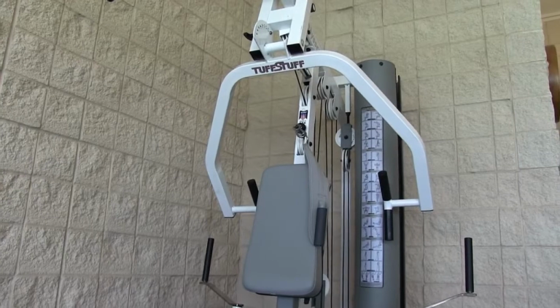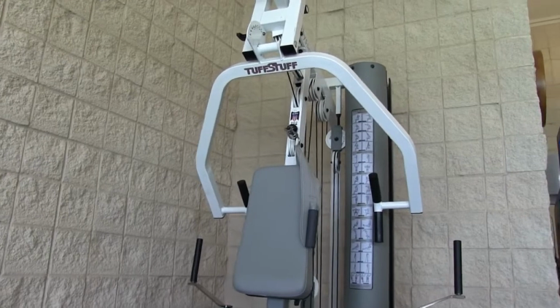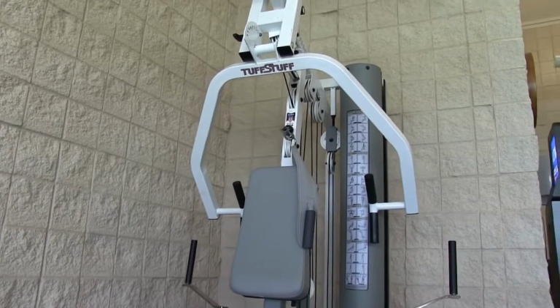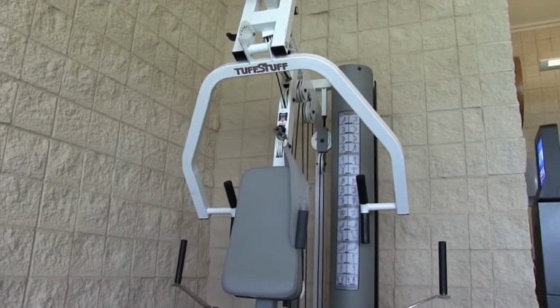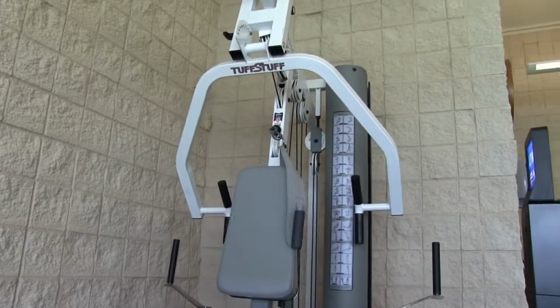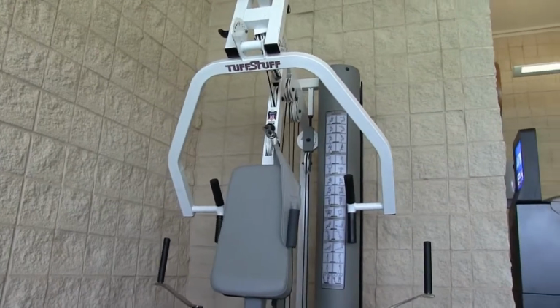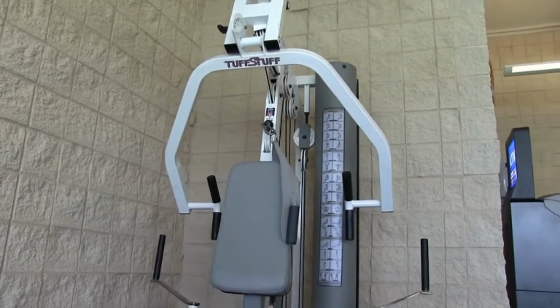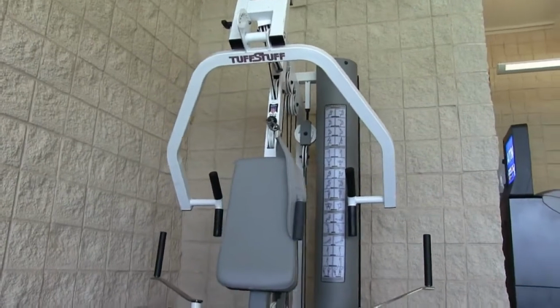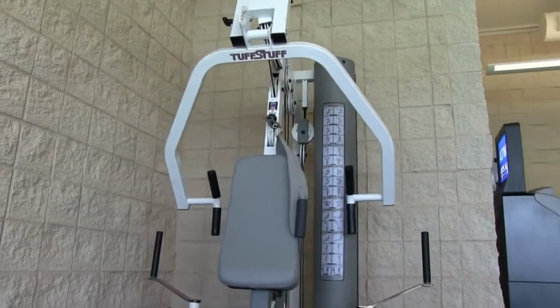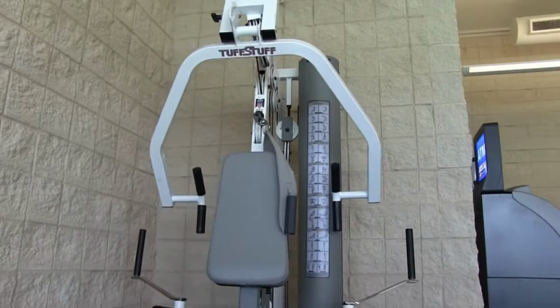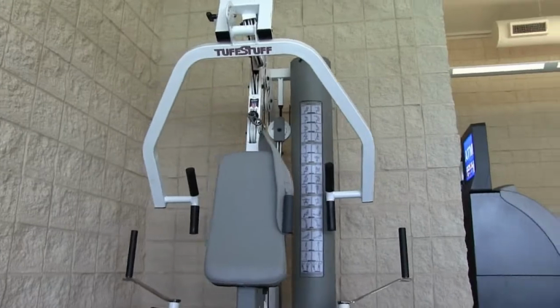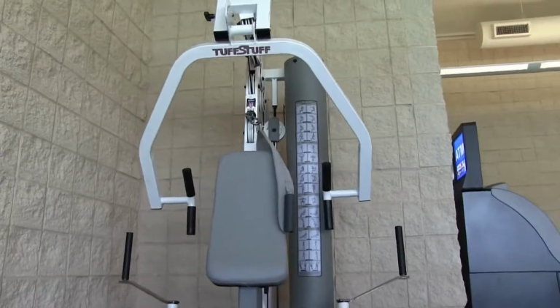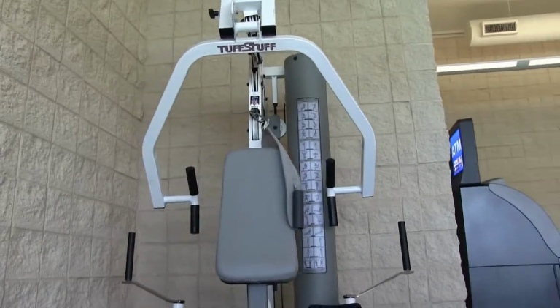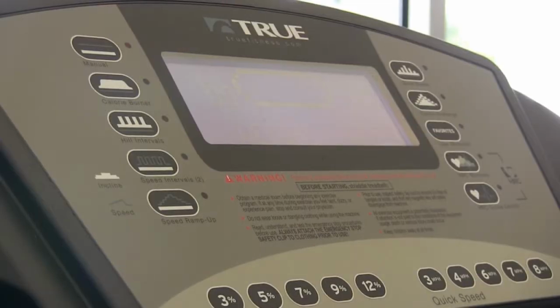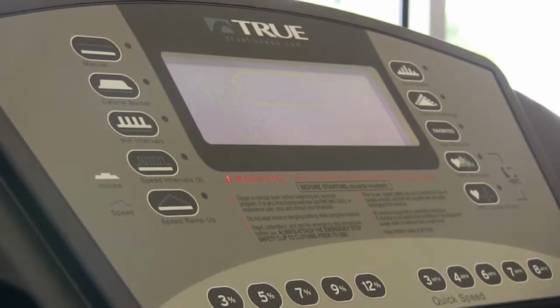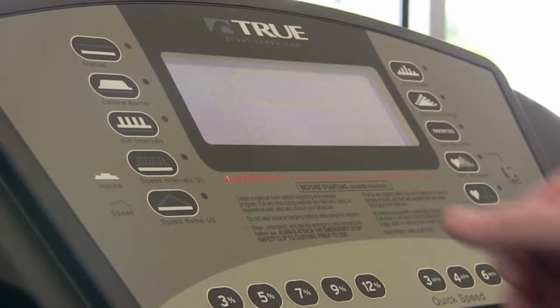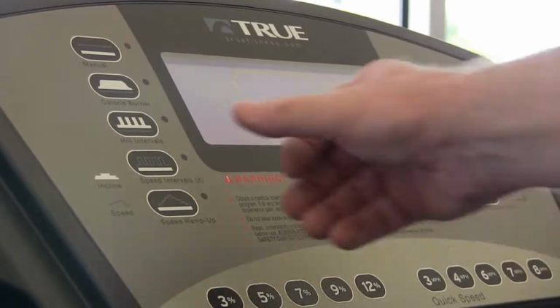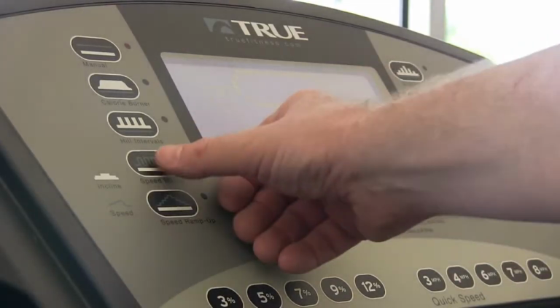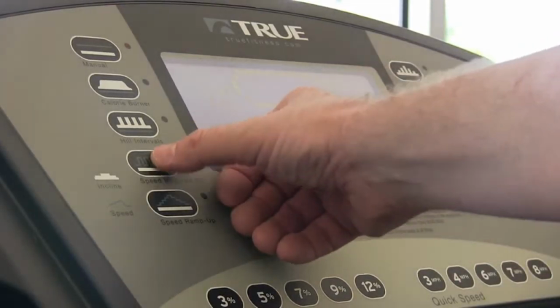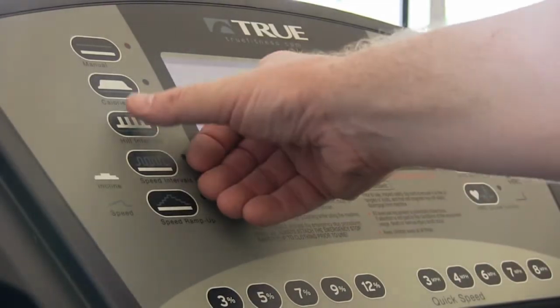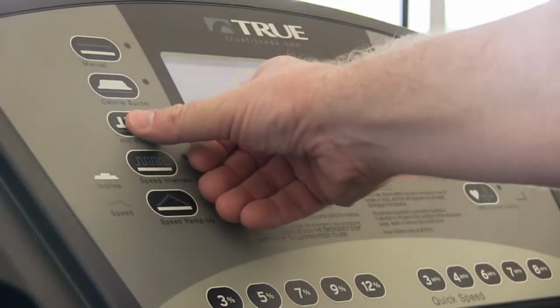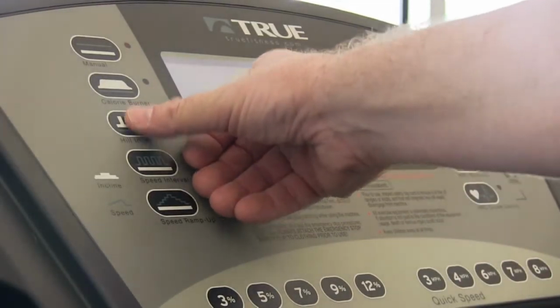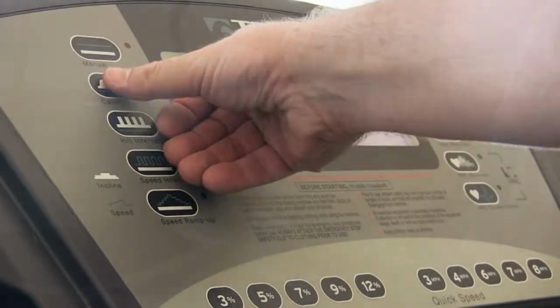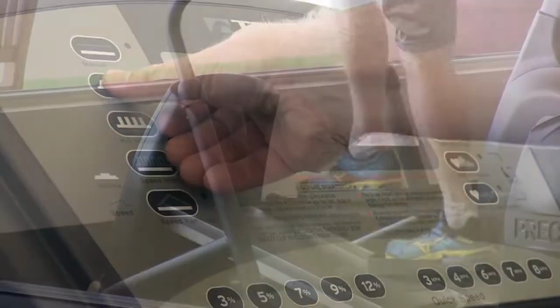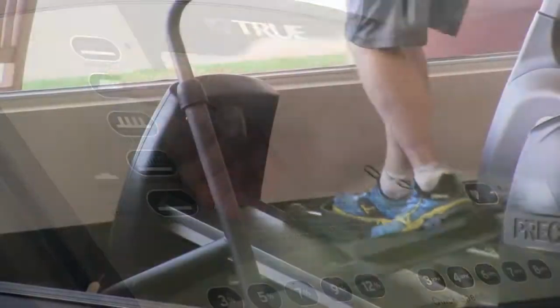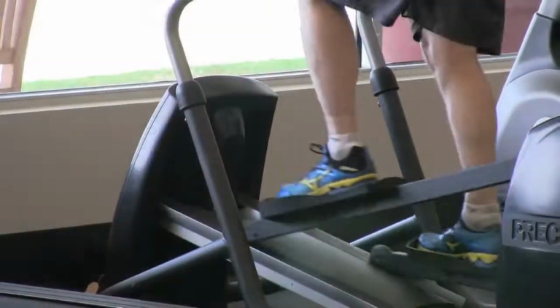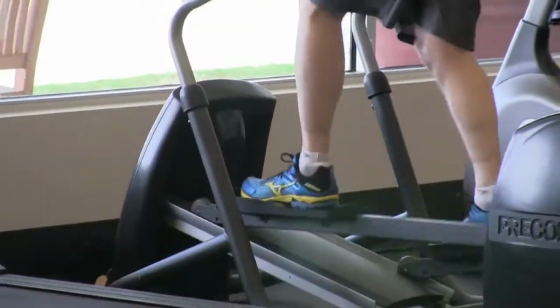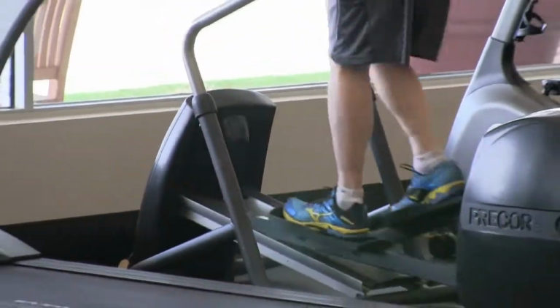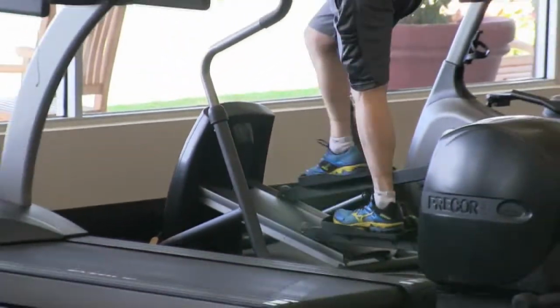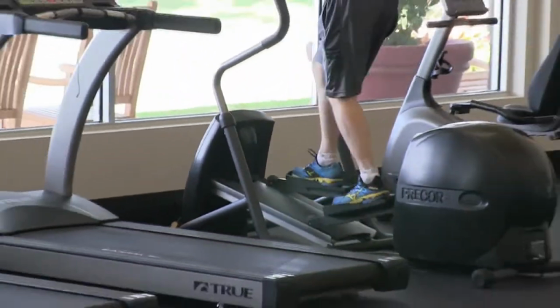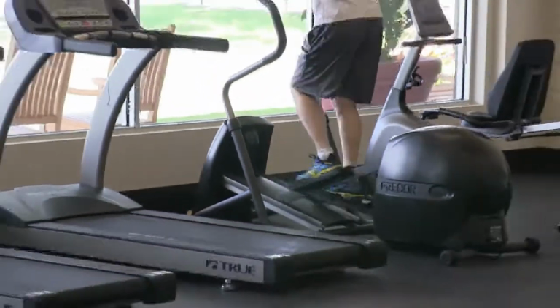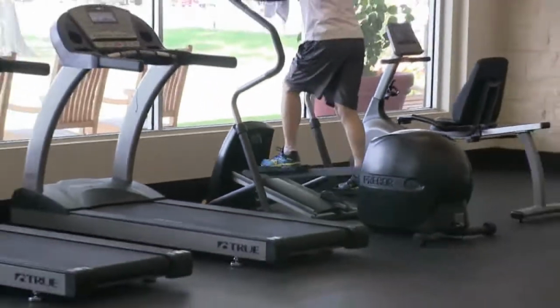If your idea of relaxing is working up a sweat, we've got state-of-the-art fitness machines to help keep you looking trim.